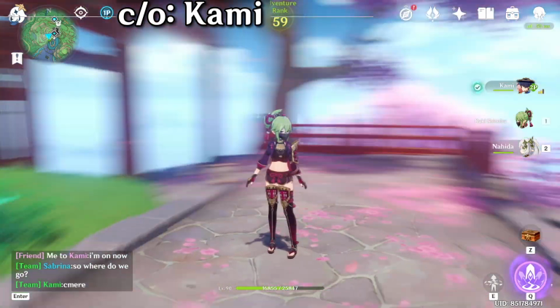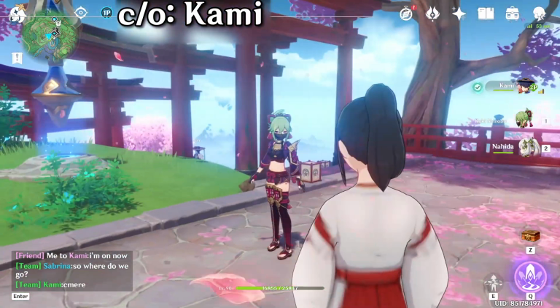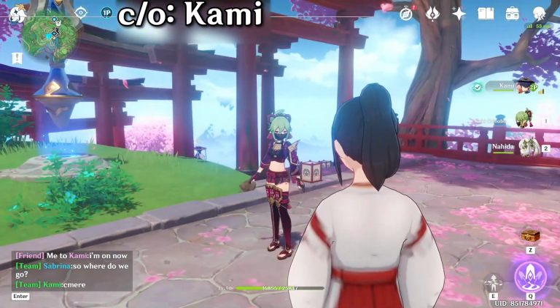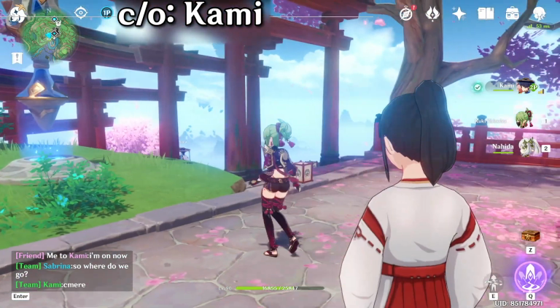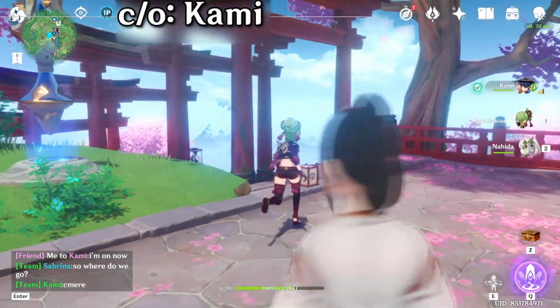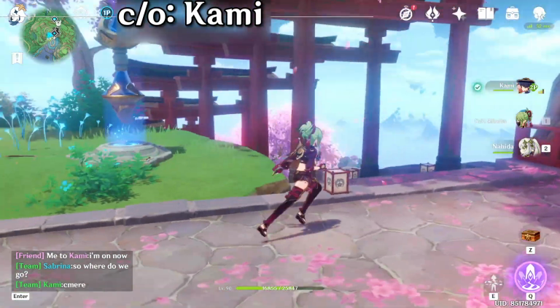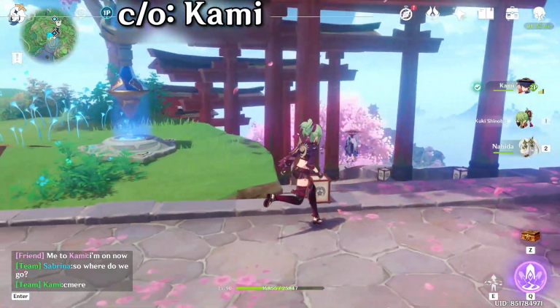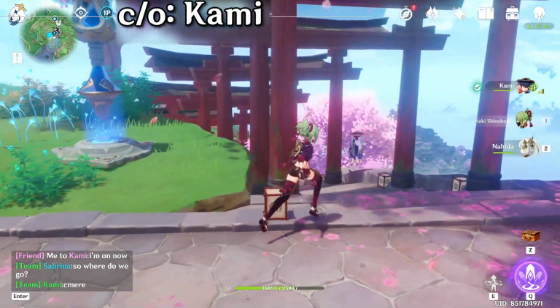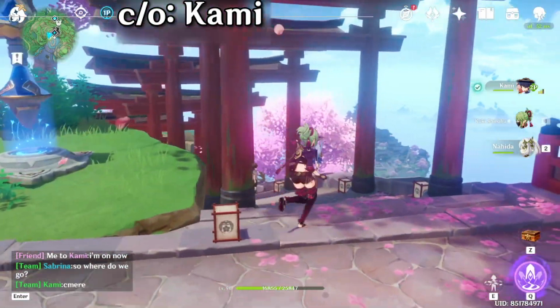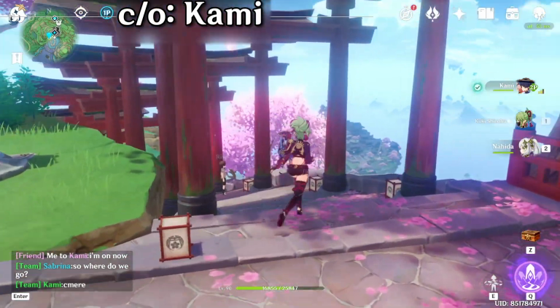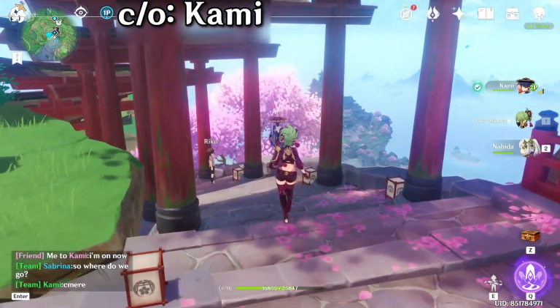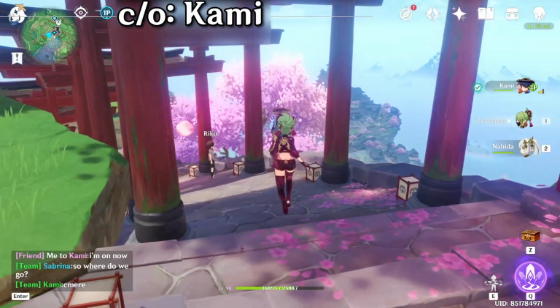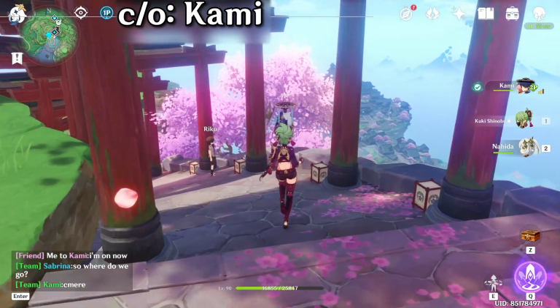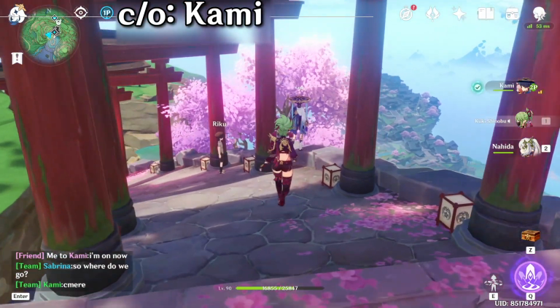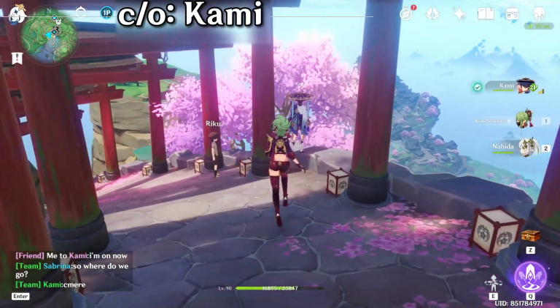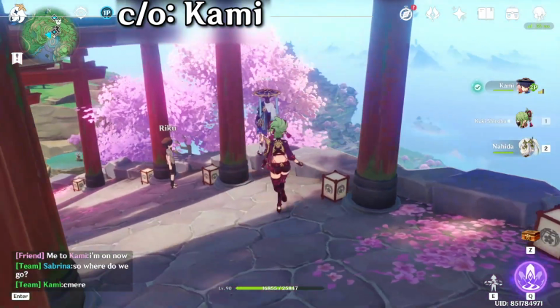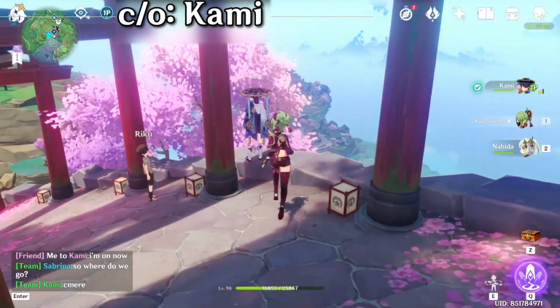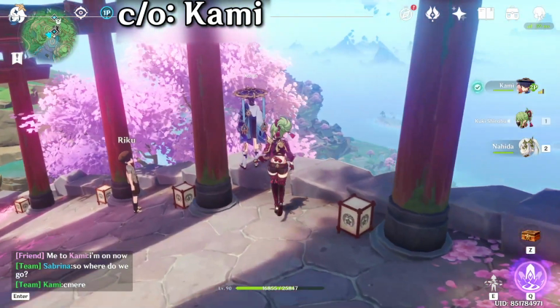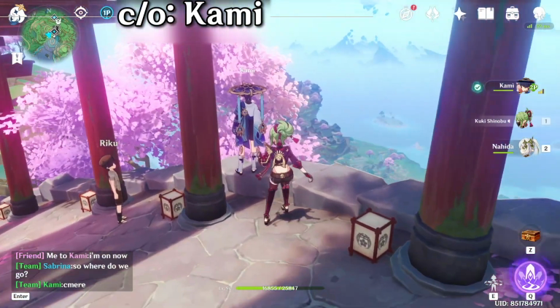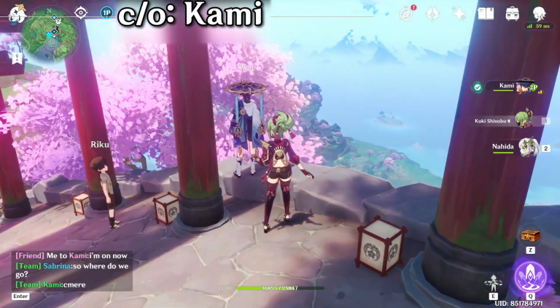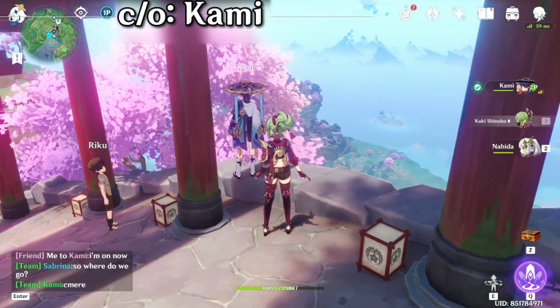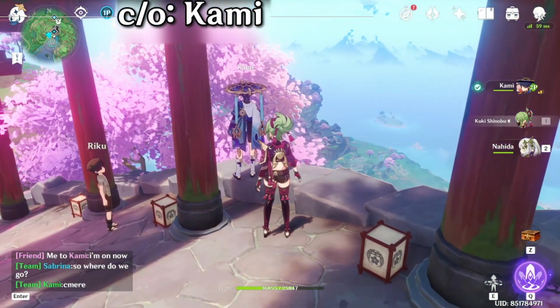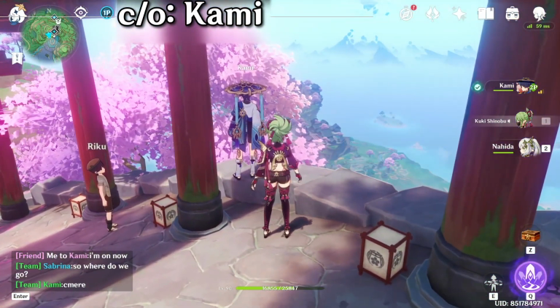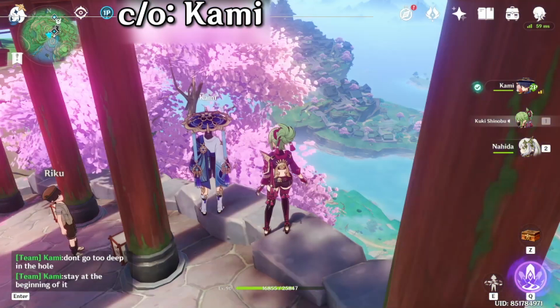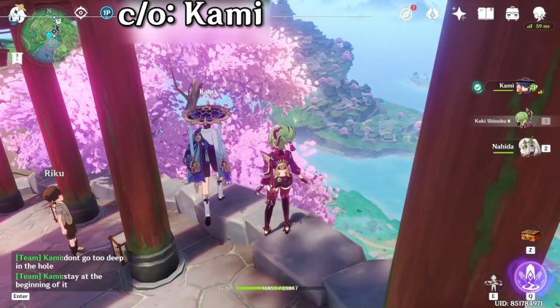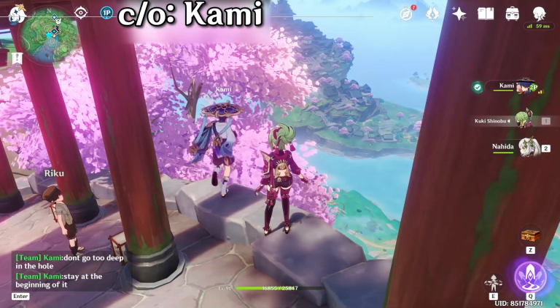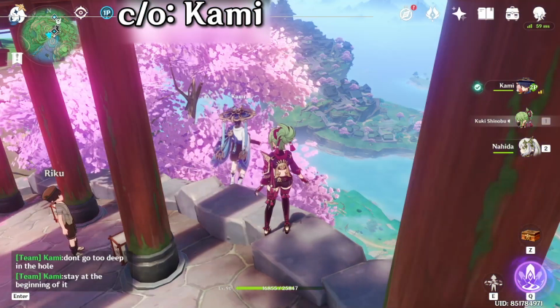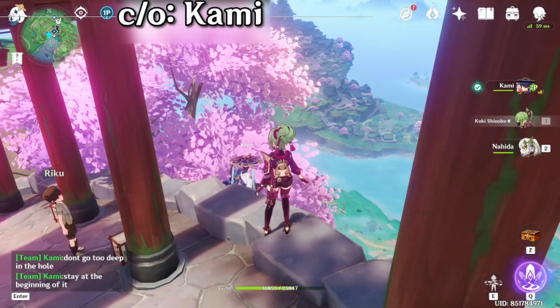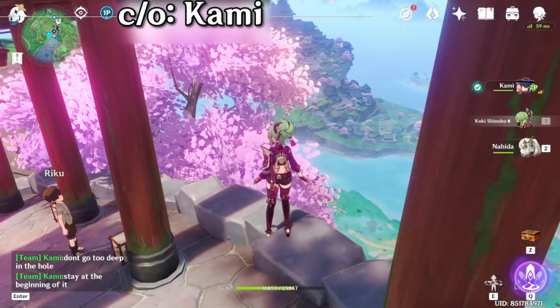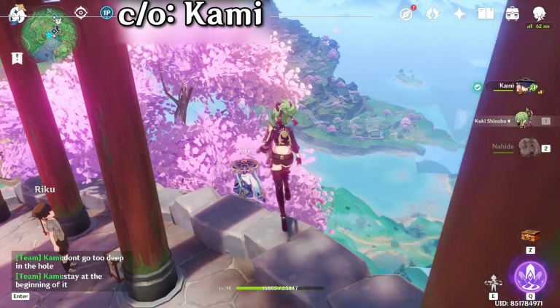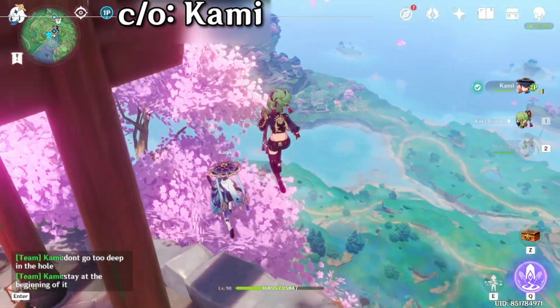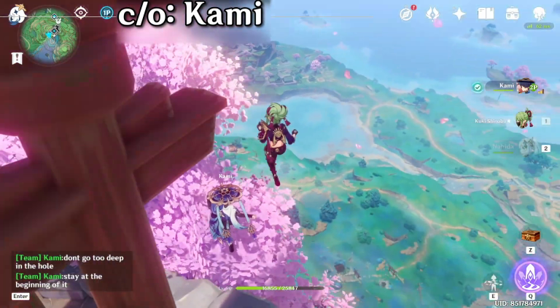First off you would need to teleport to the Grand Narukami Shrine Waypoint. Then you would need to head over to this ledge where the Wanderer is at, and then we jump off.